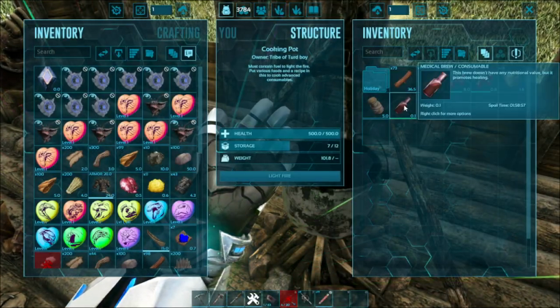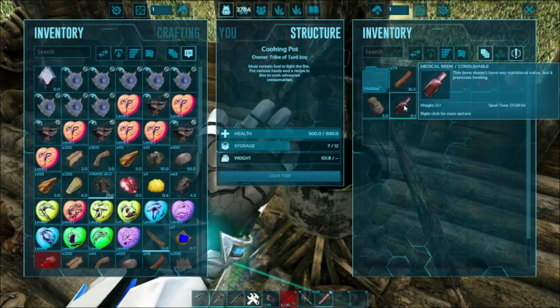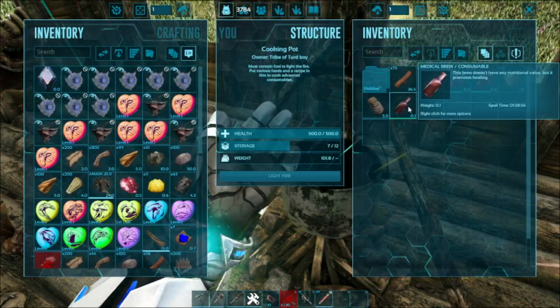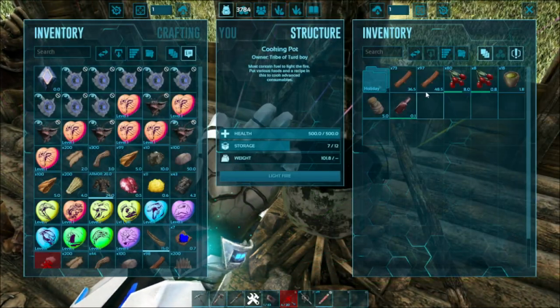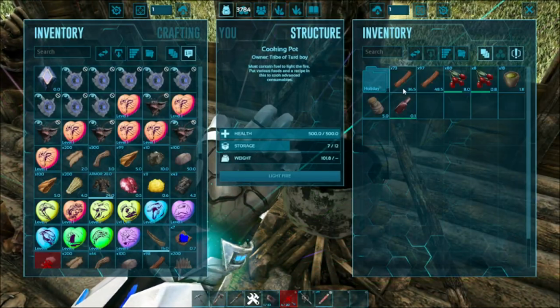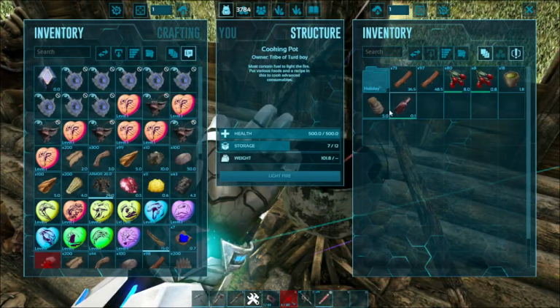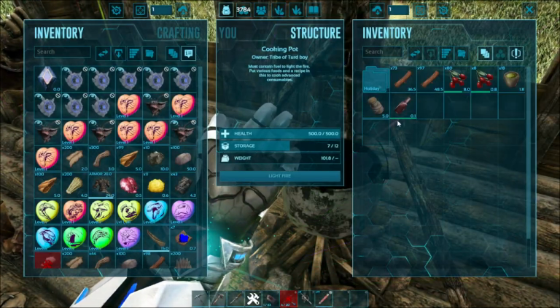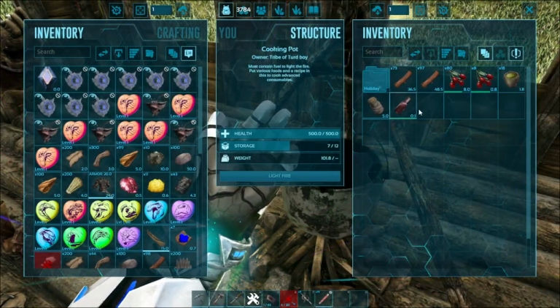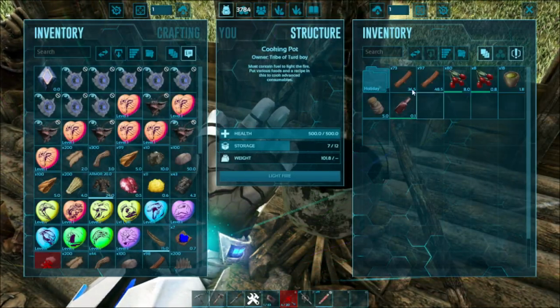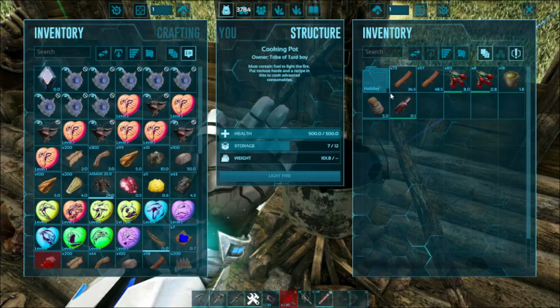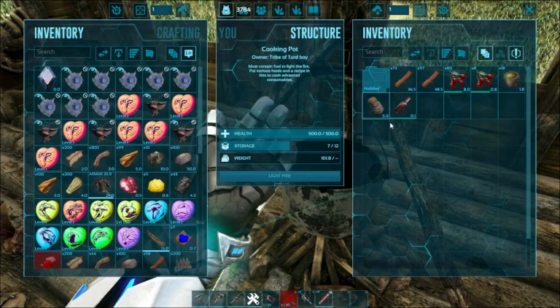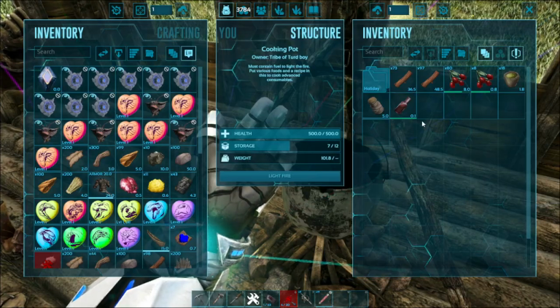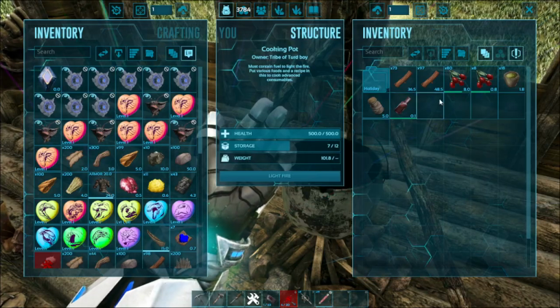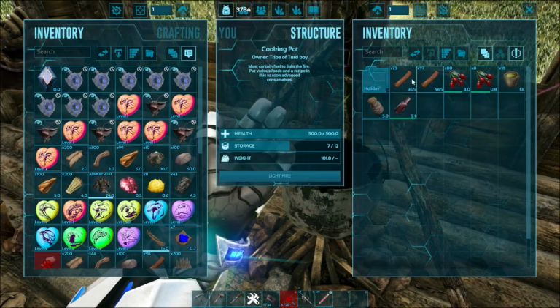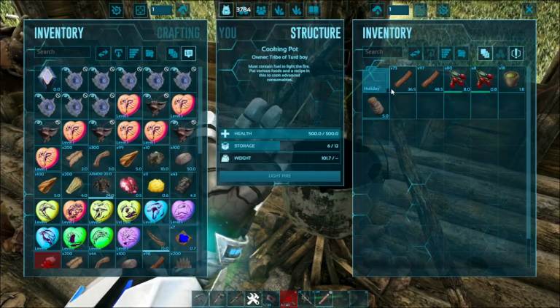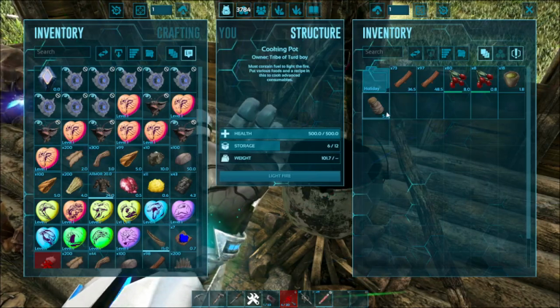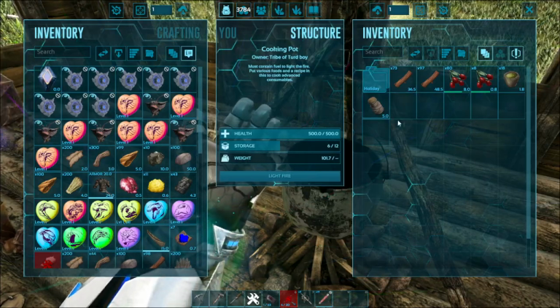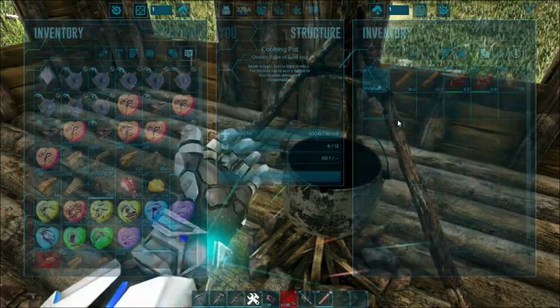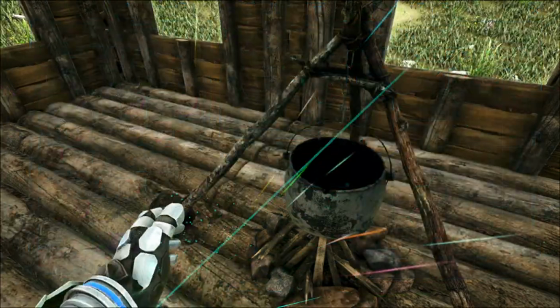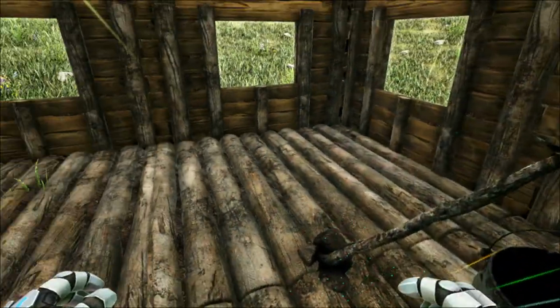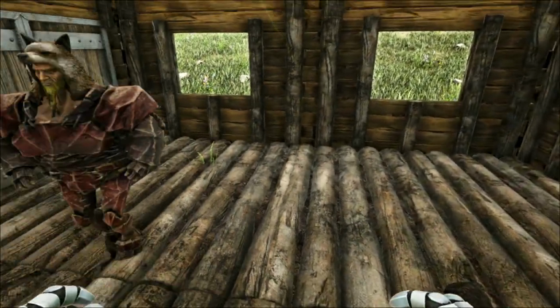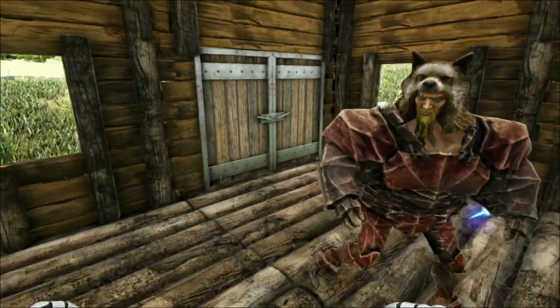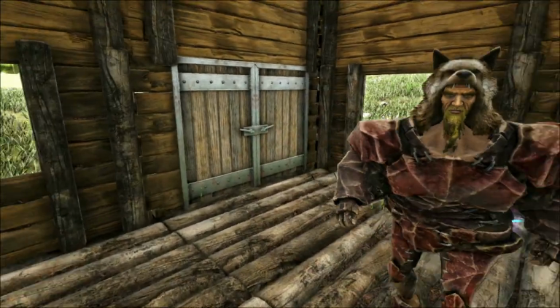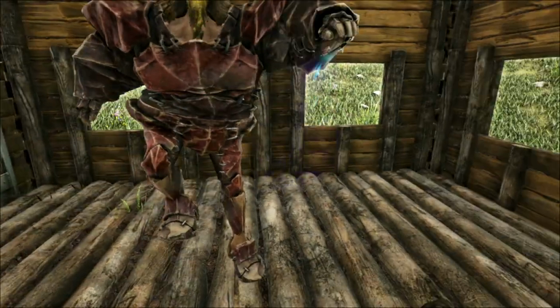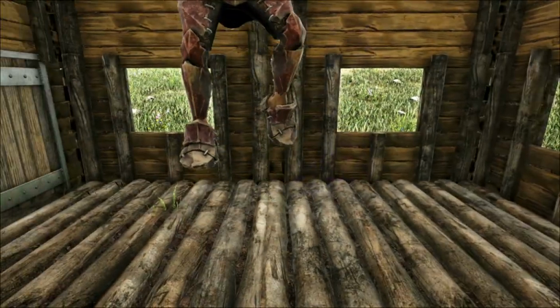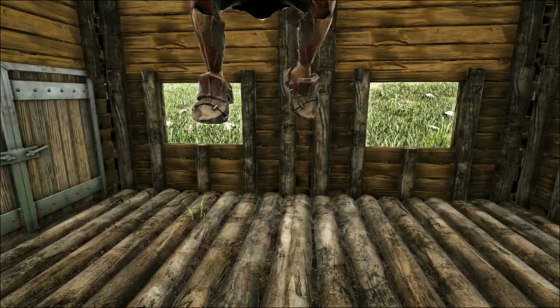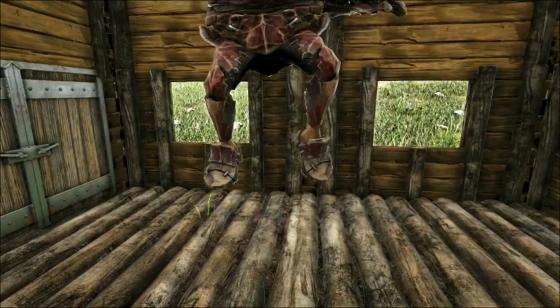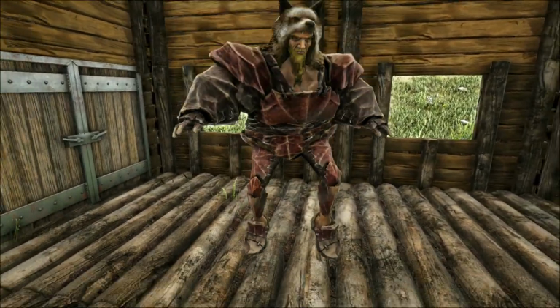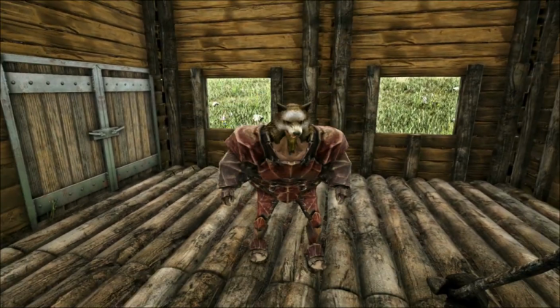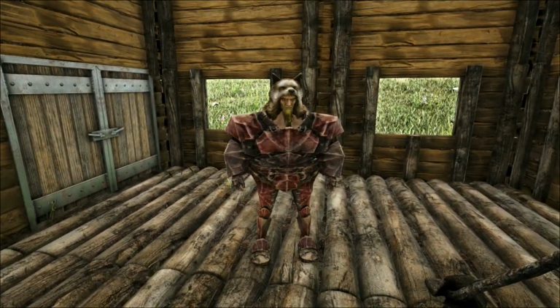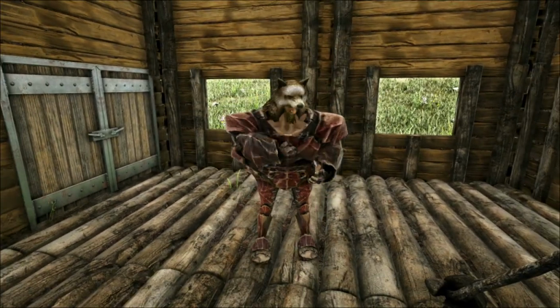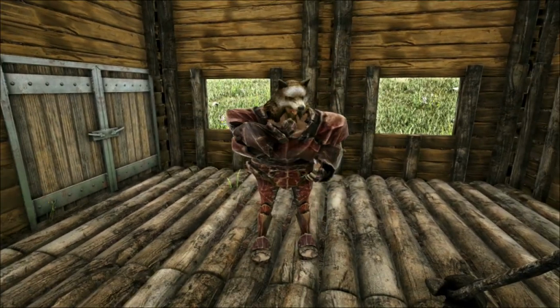Let's see how the medical brew works. If you take damage and you use the medical brew, then you heal.